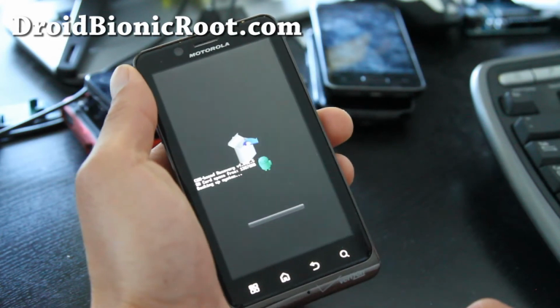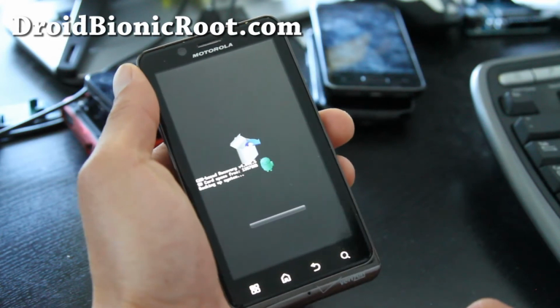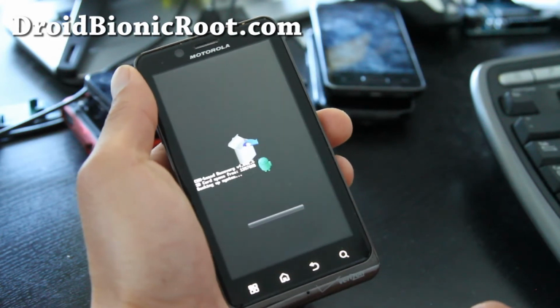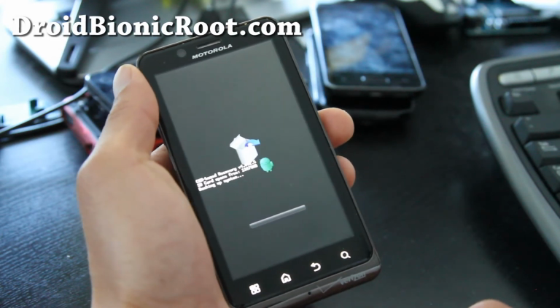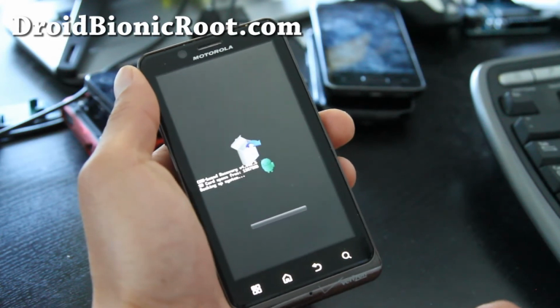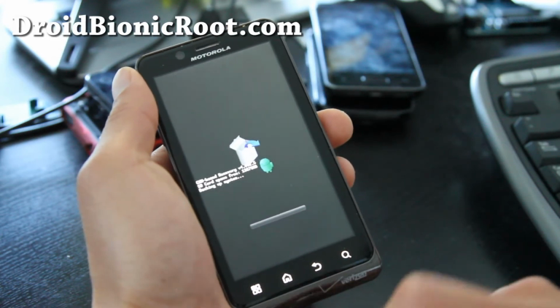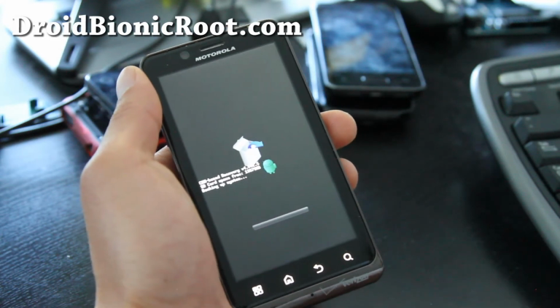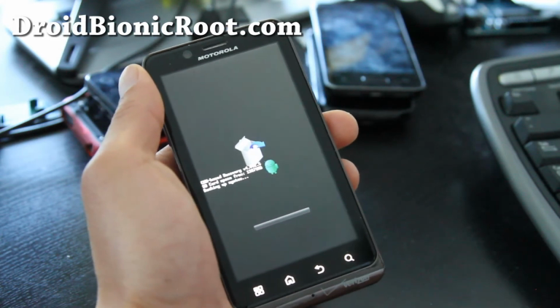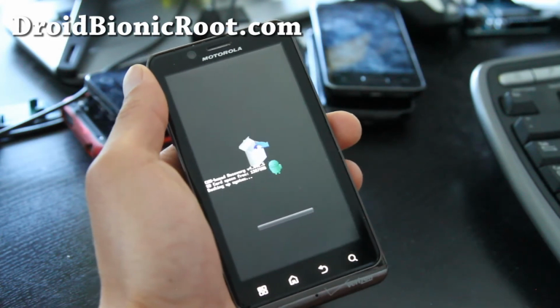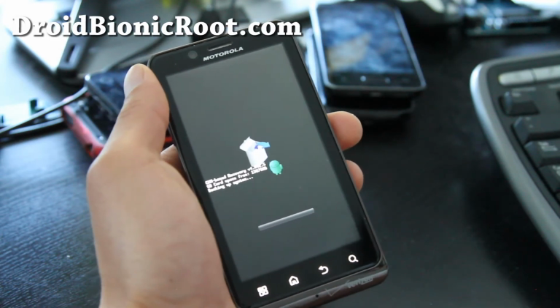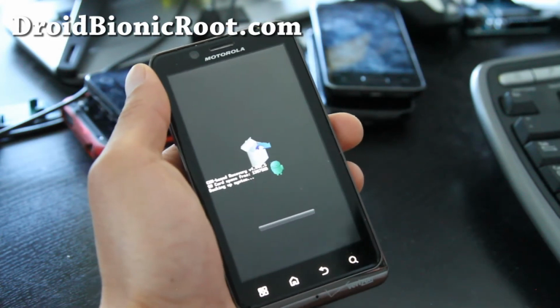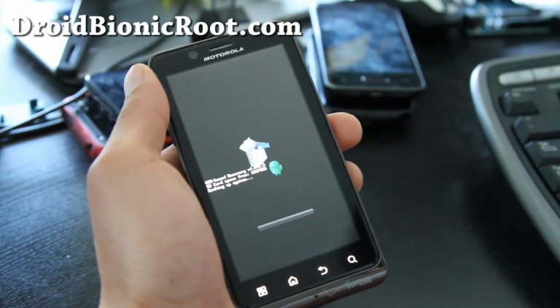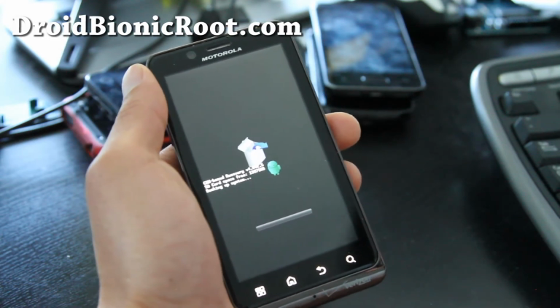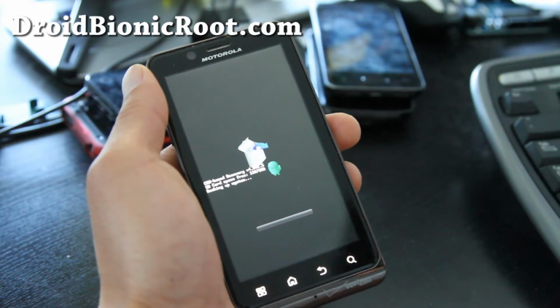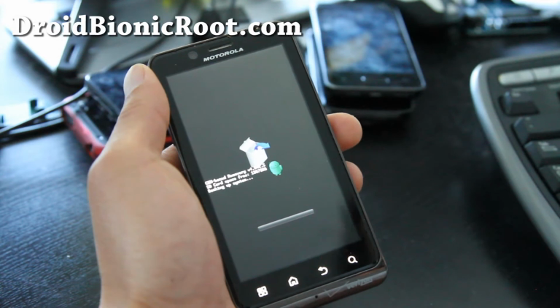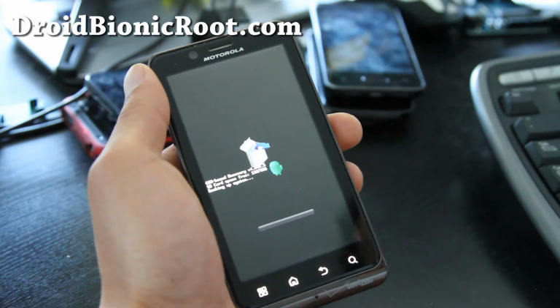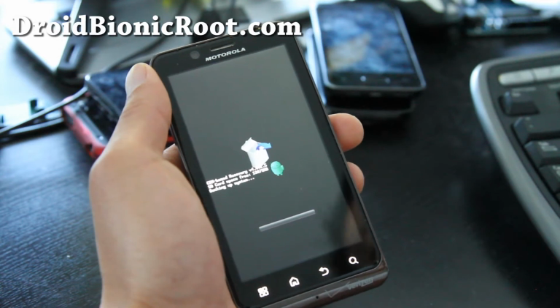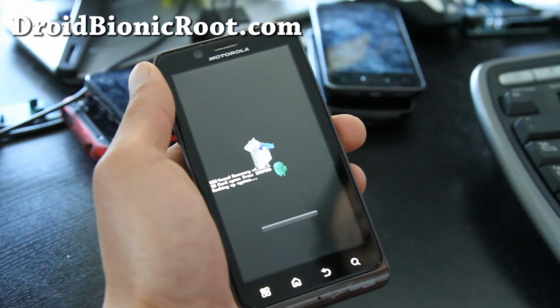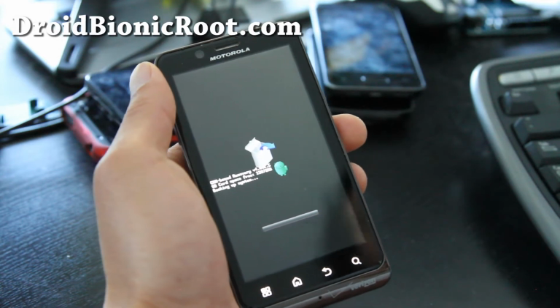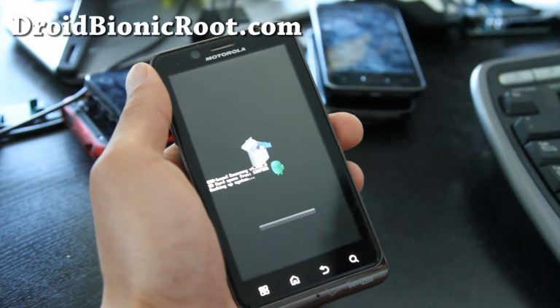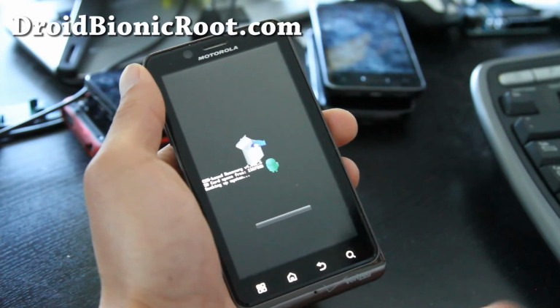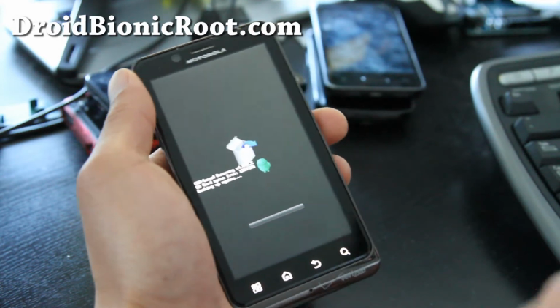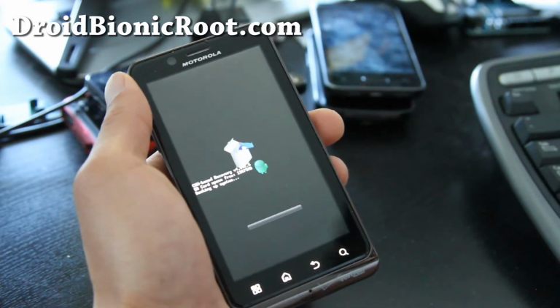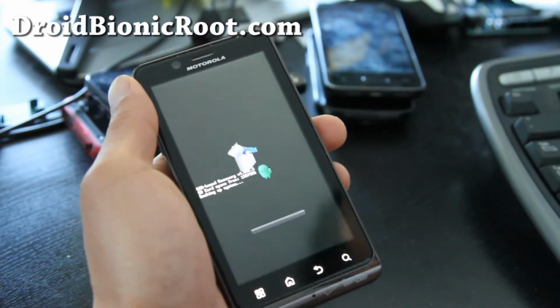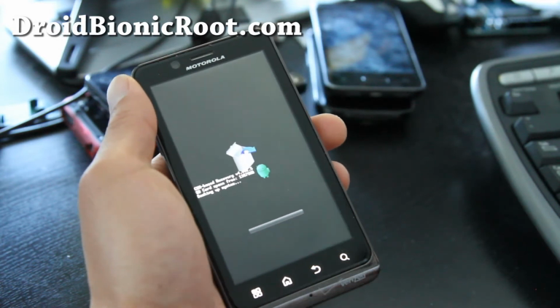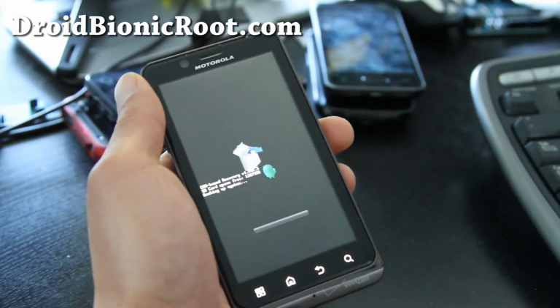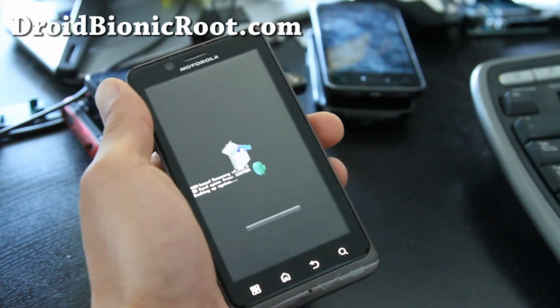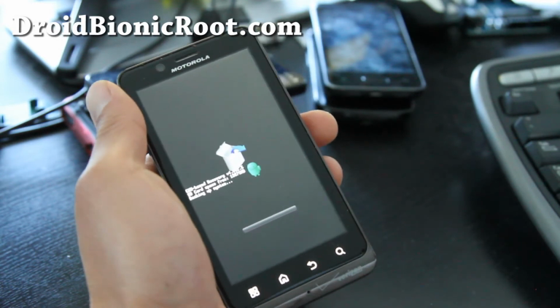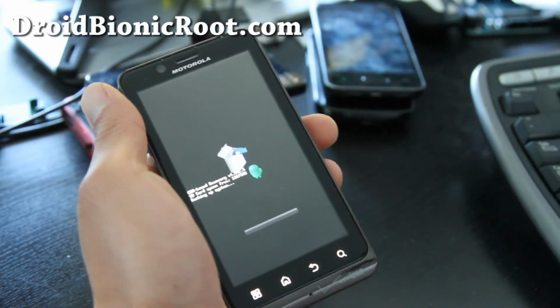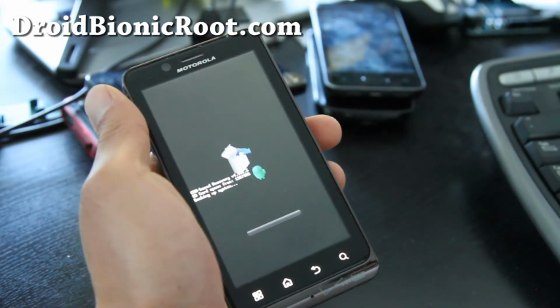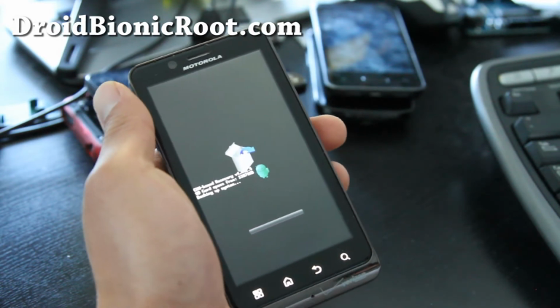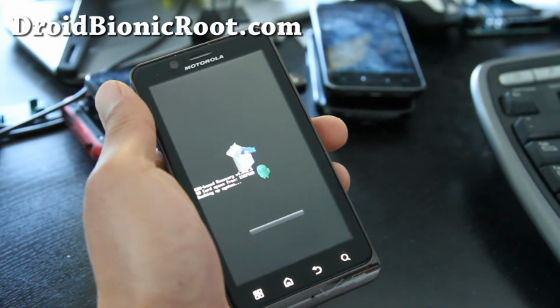We don't have any ROMs yet, but it's always good to just be ready for it.